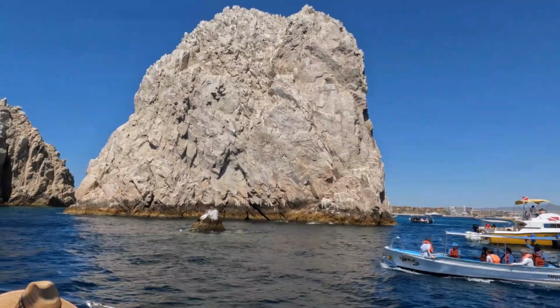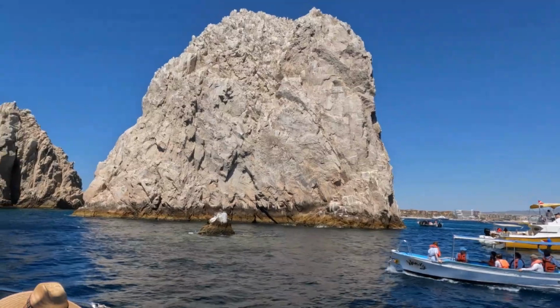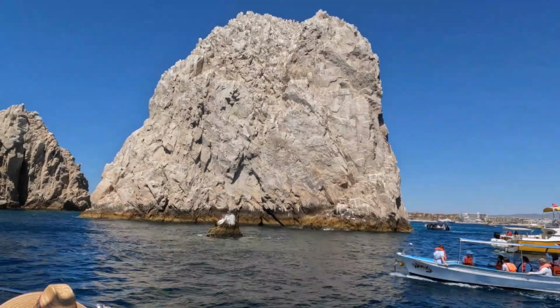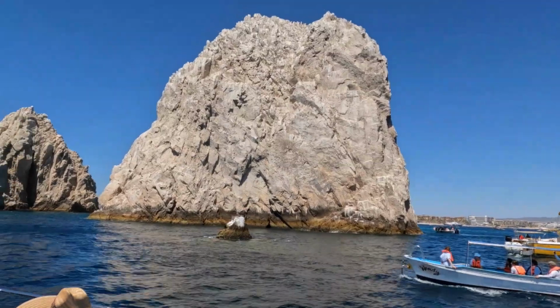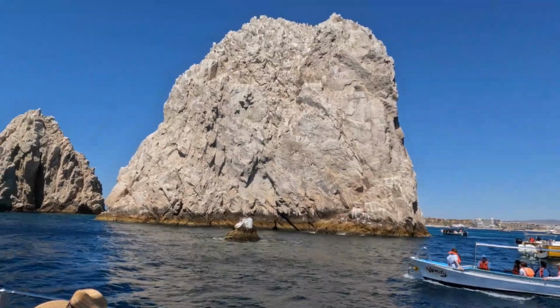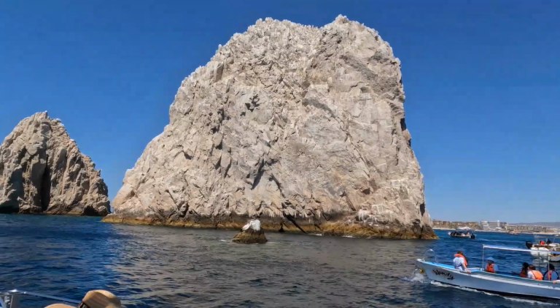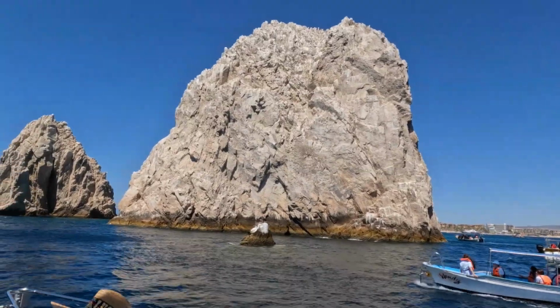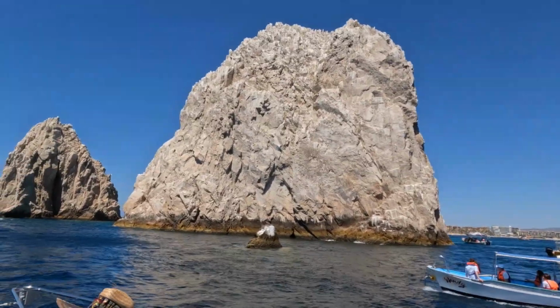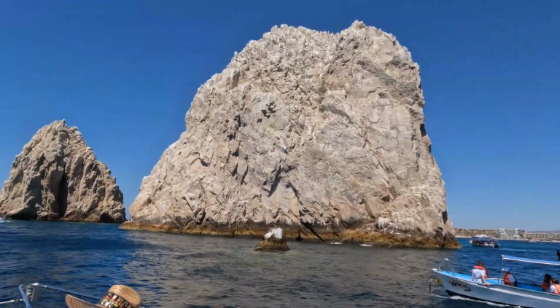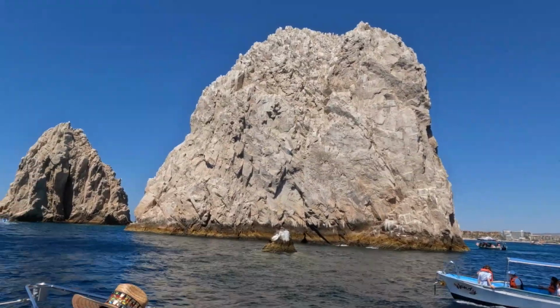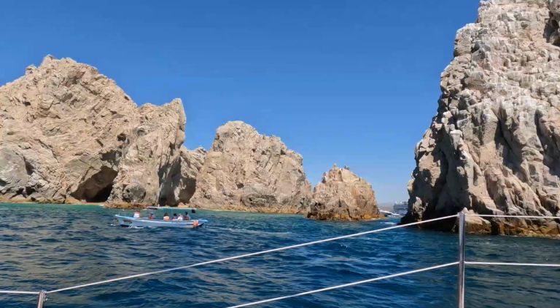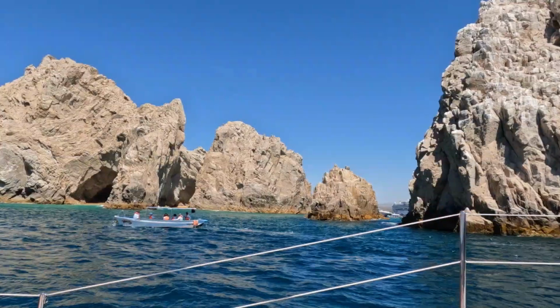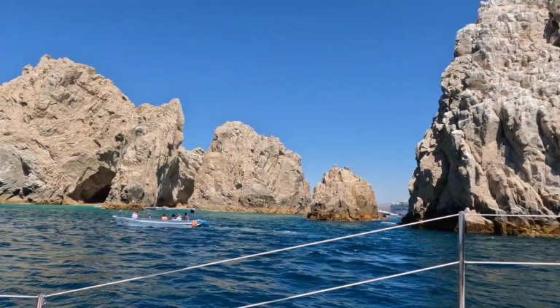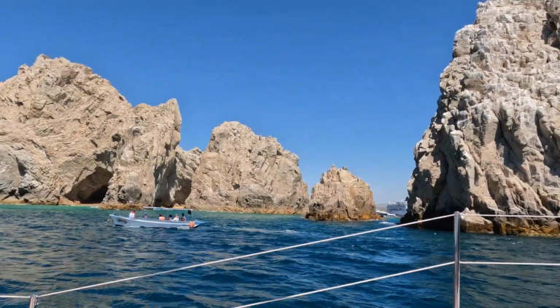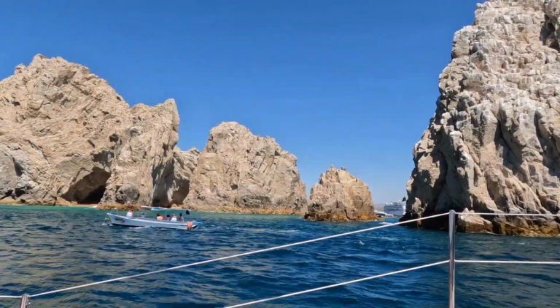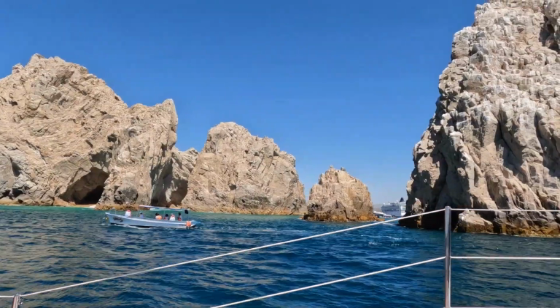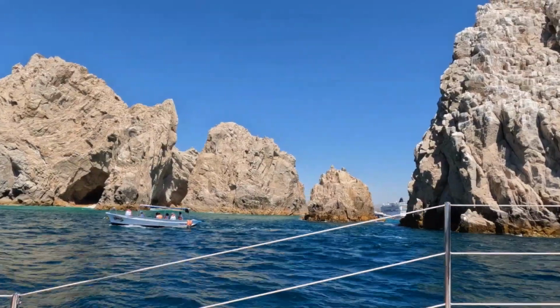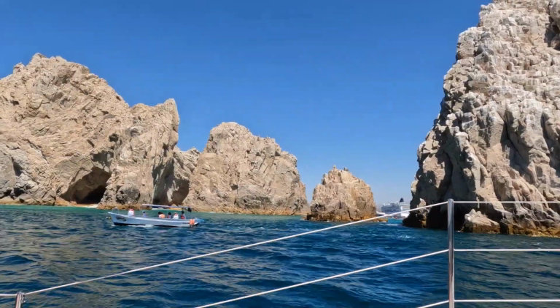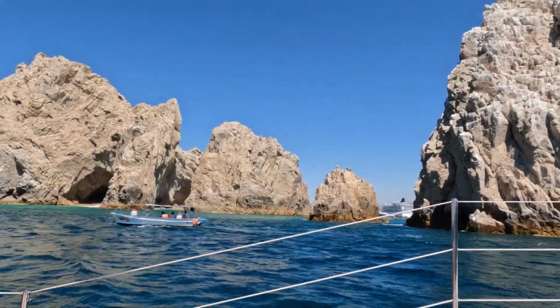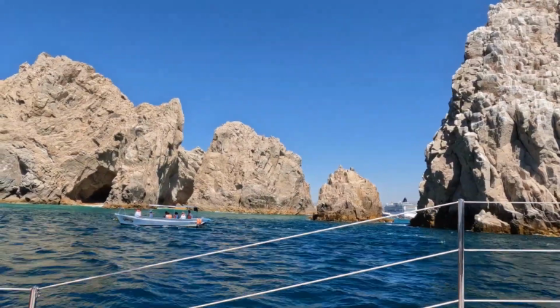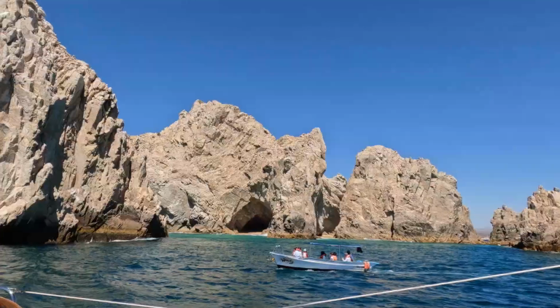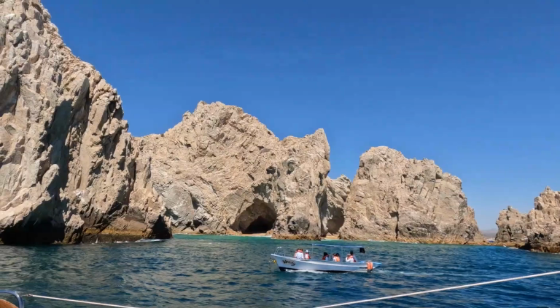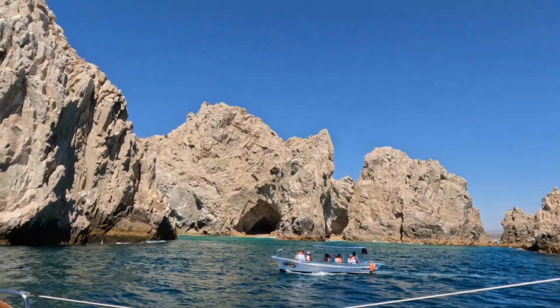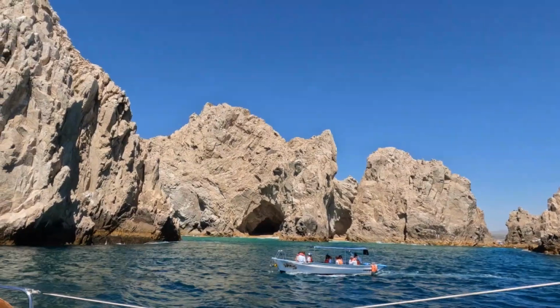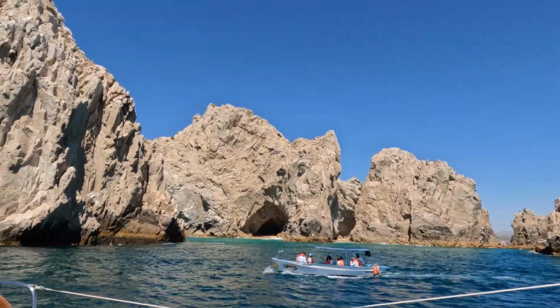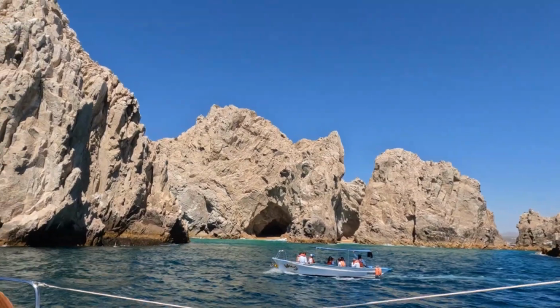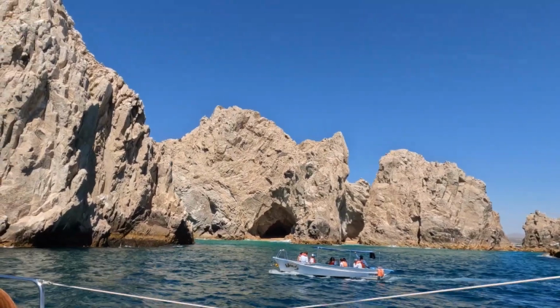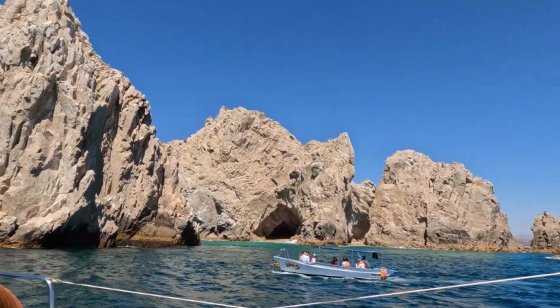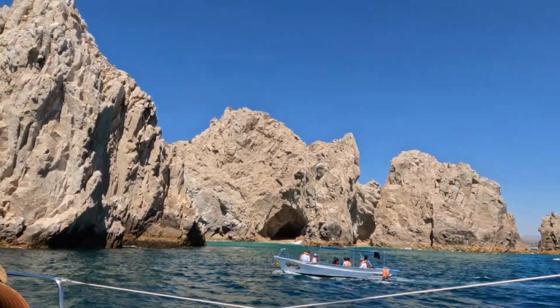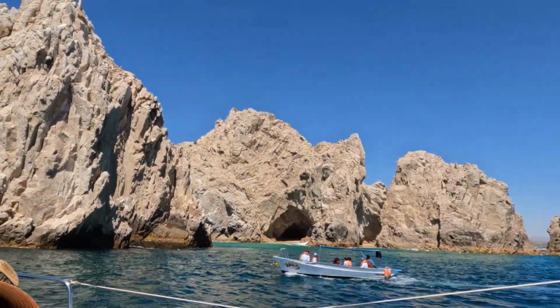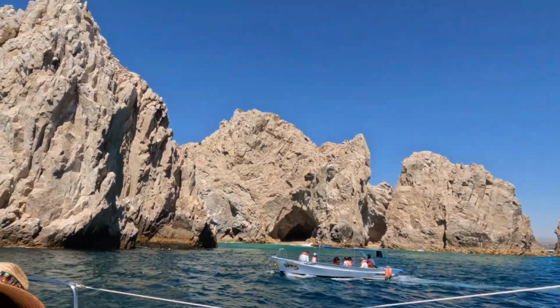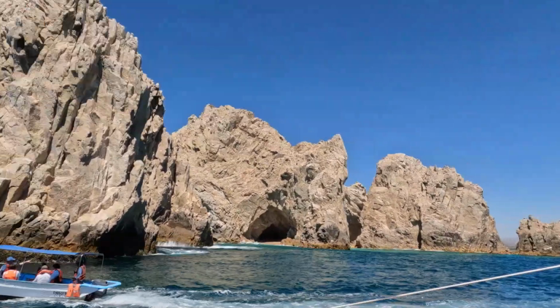This is Land's End. Once we come around this rock, we are leaving the Sea of Cortez and entering into the Pacific Ocean.